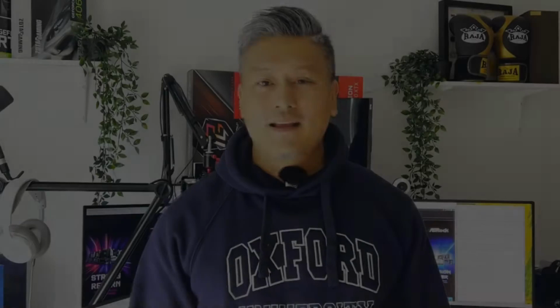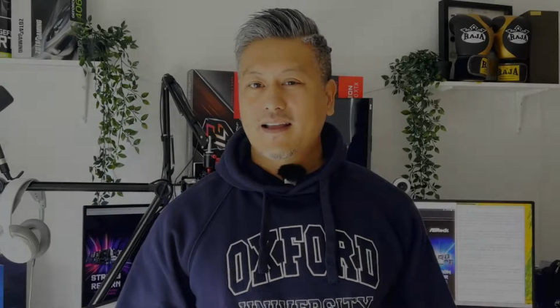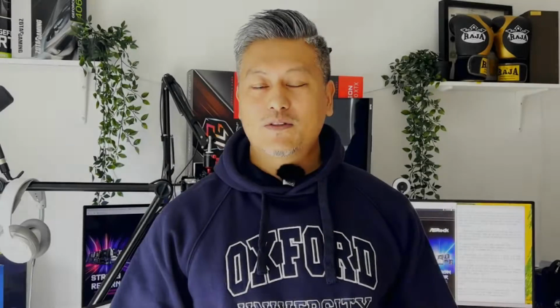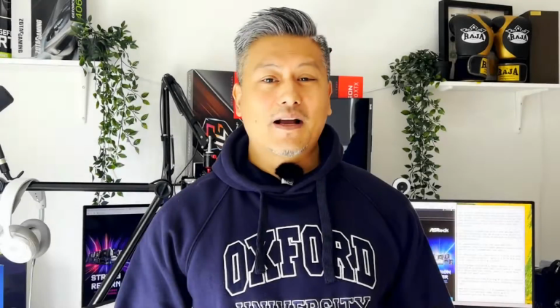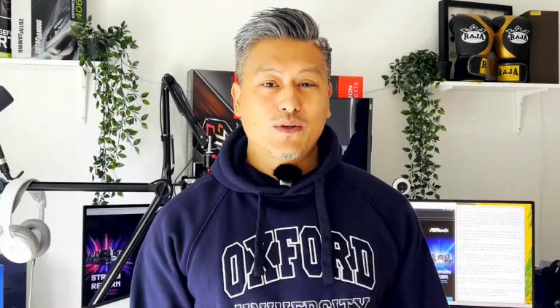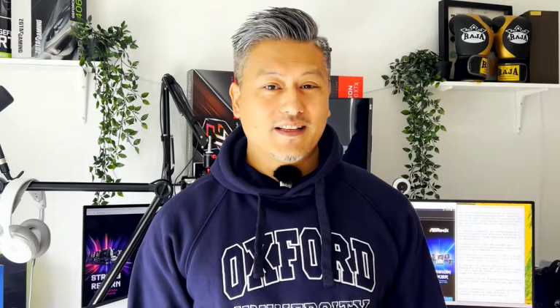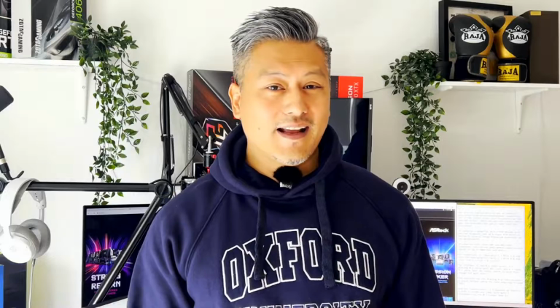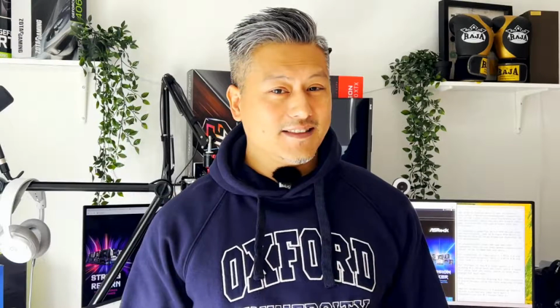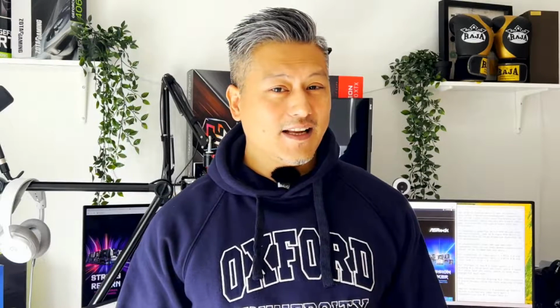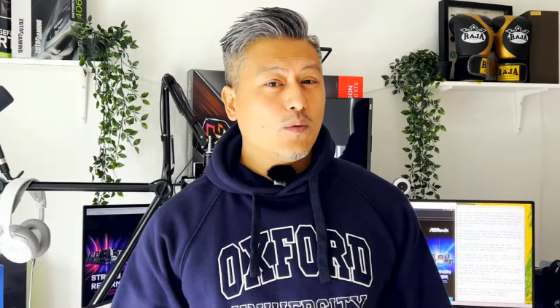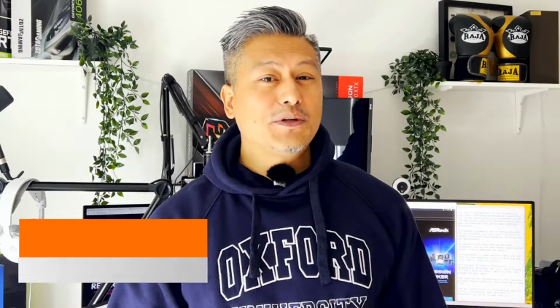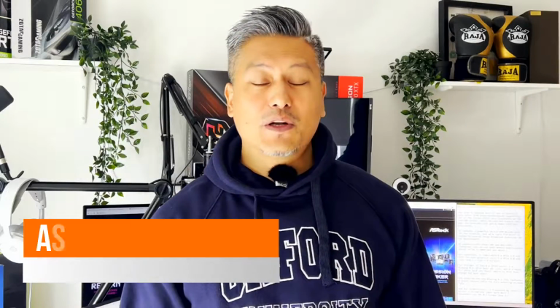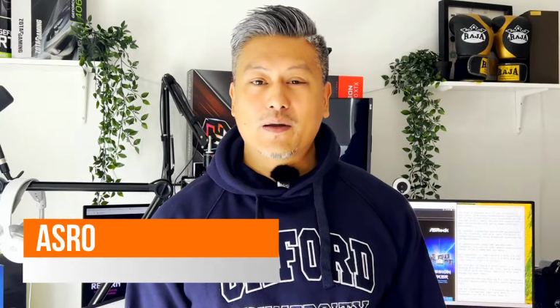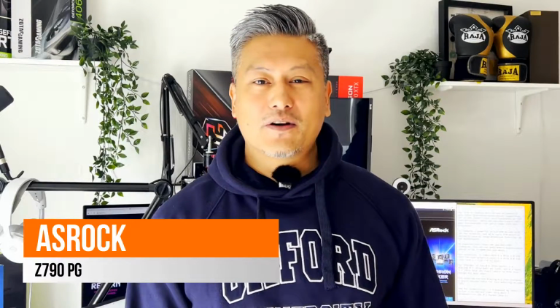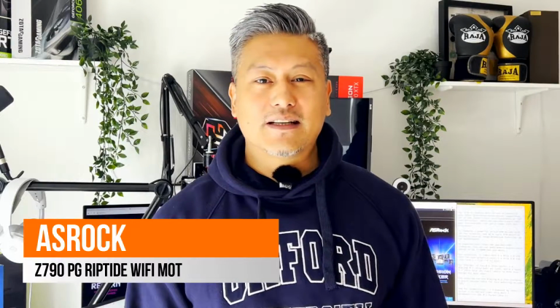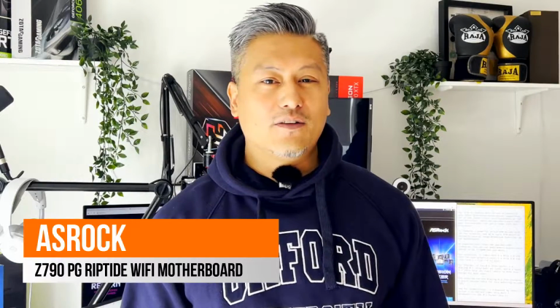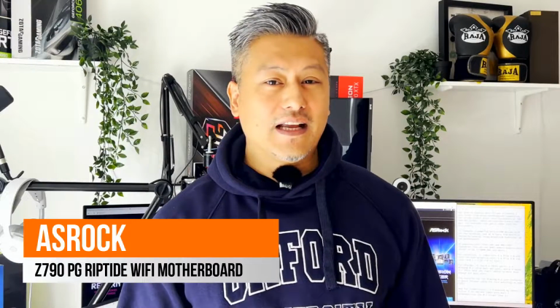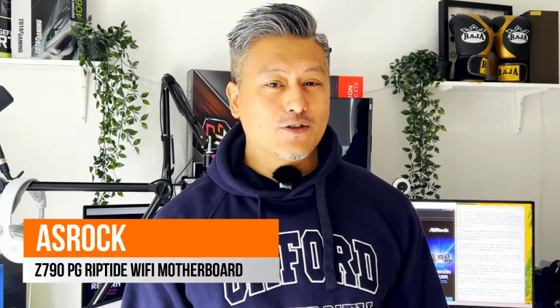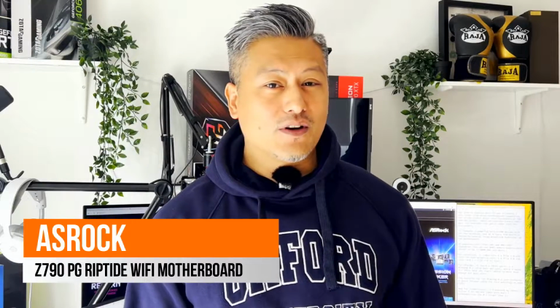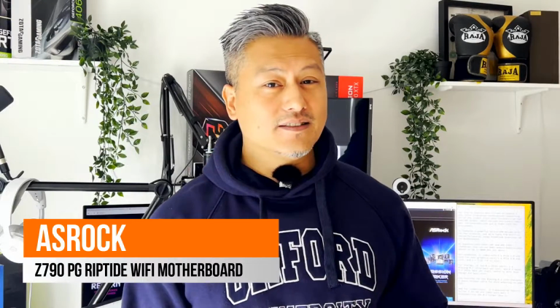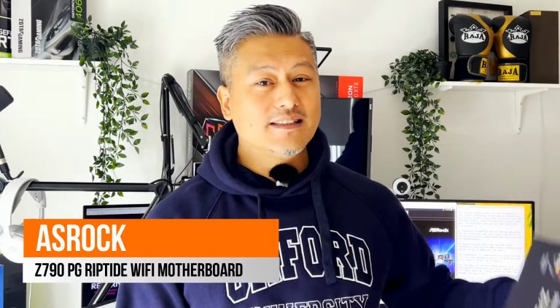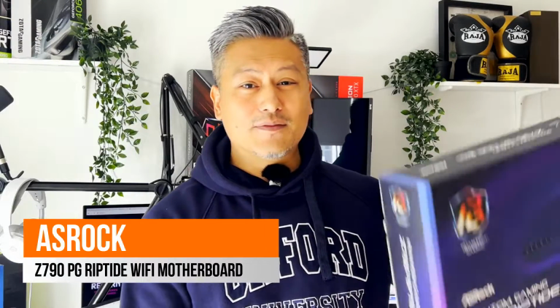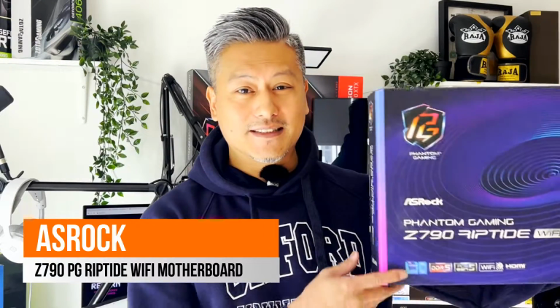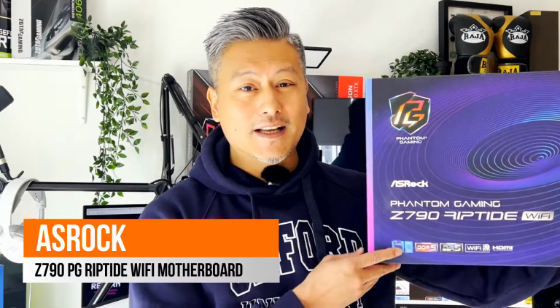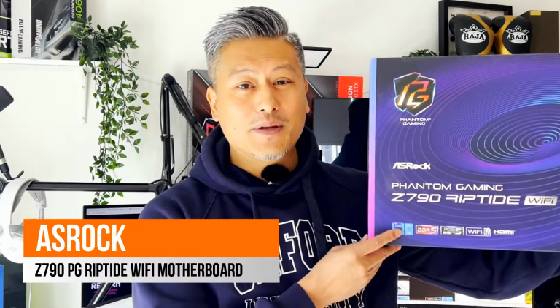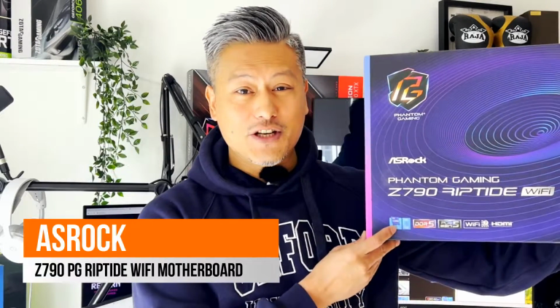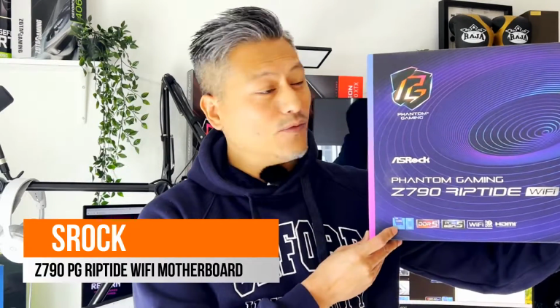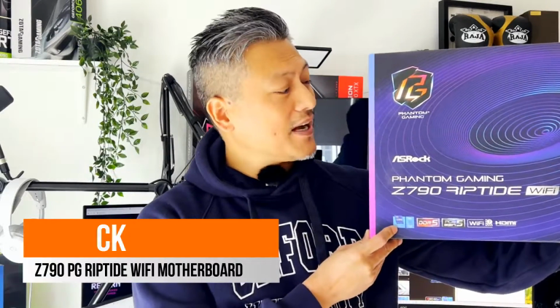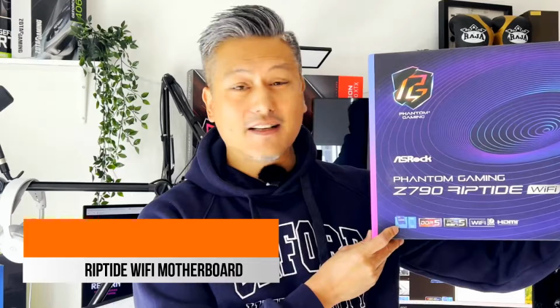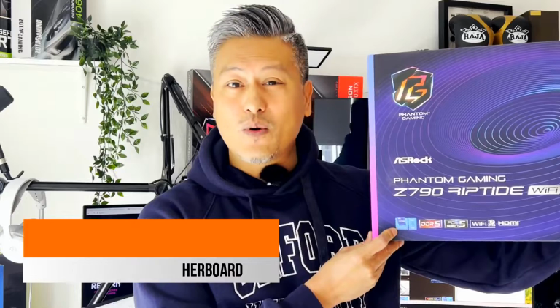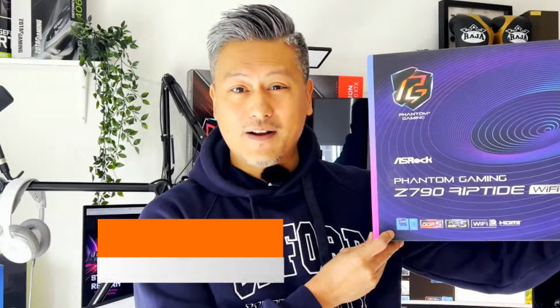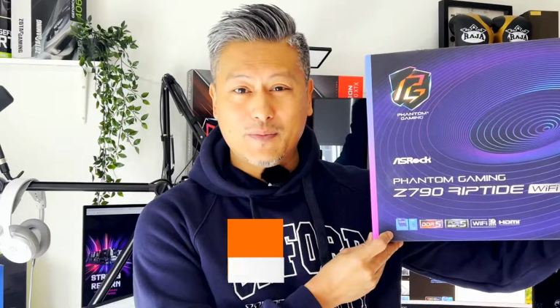Hey, what's up guys, Winston here, and today we'll be doing a quick unboxing of the ASRock Z790 PG Riptide Wi-Fi motherboard.